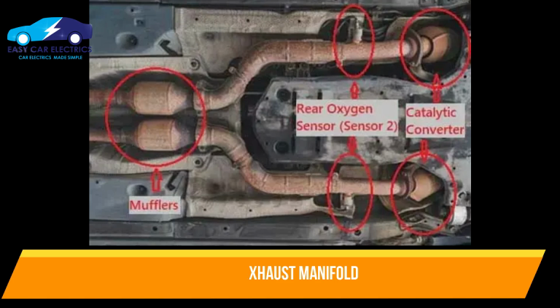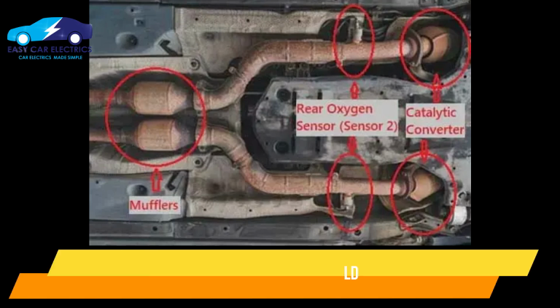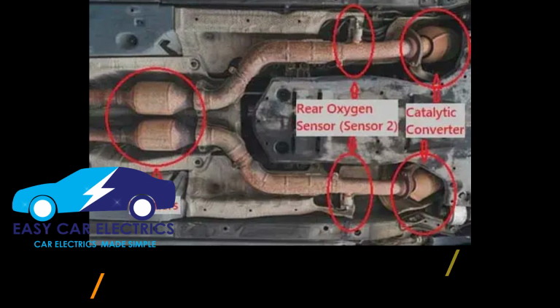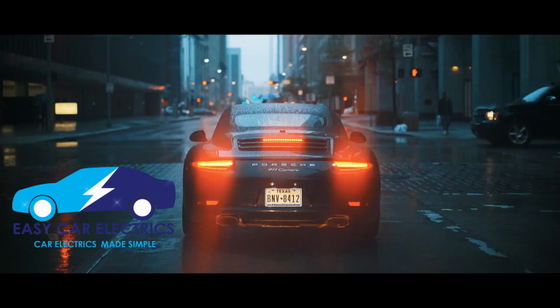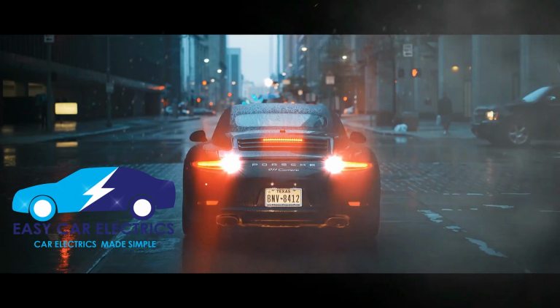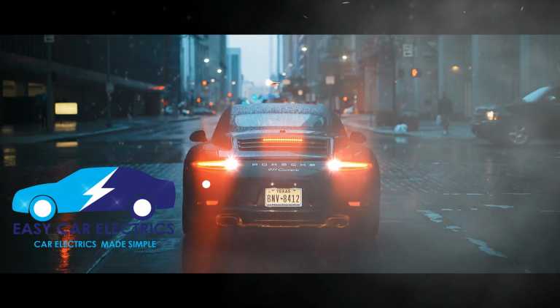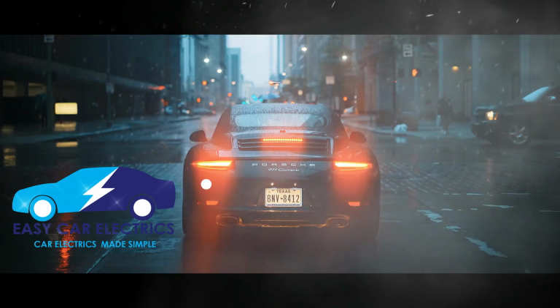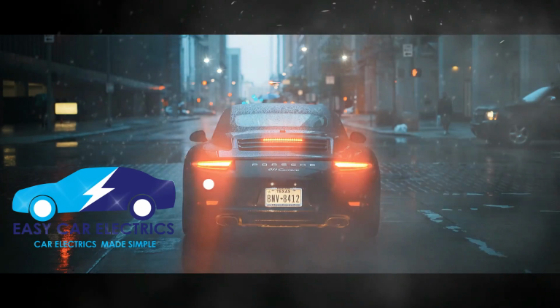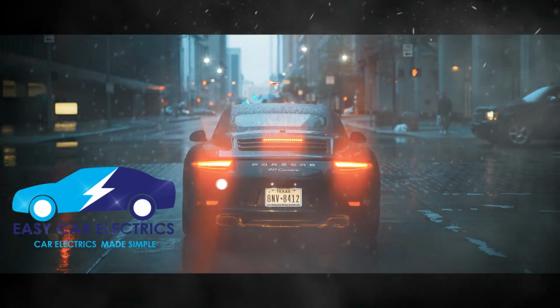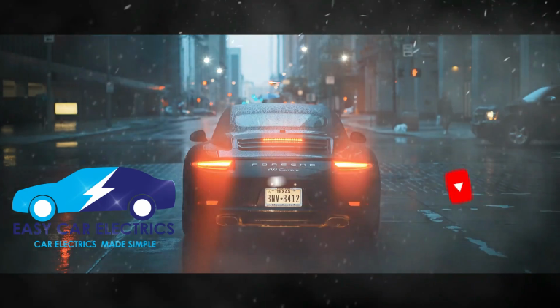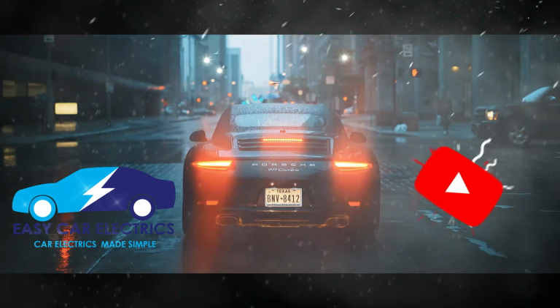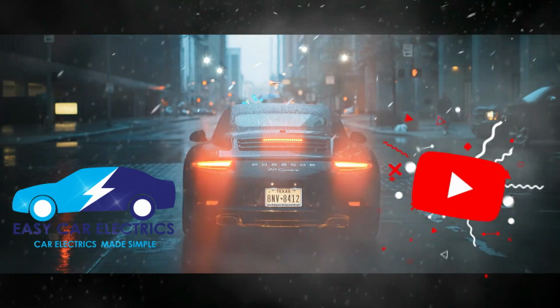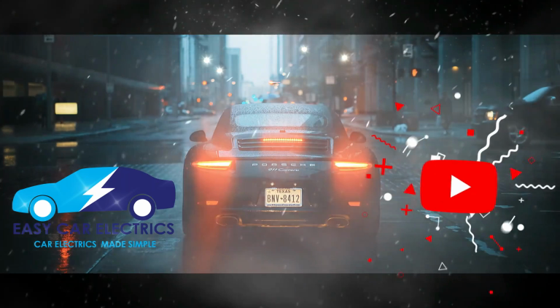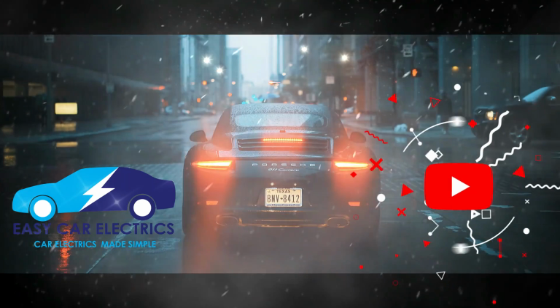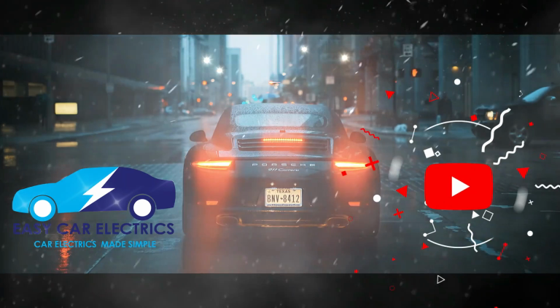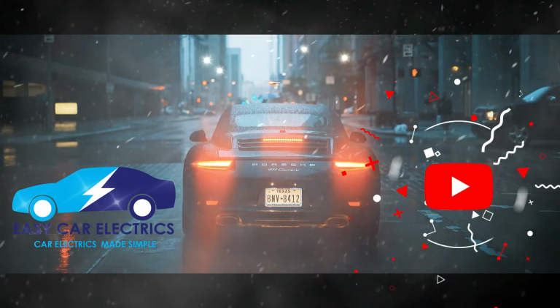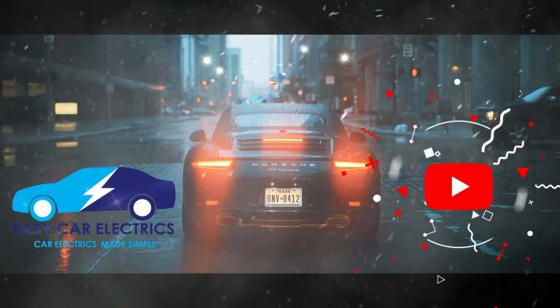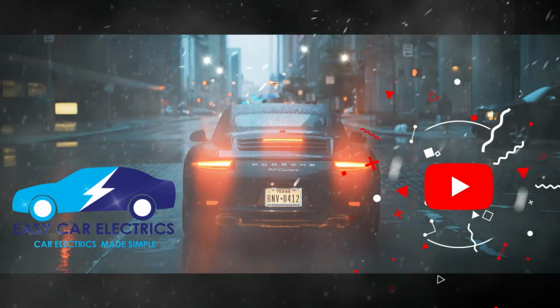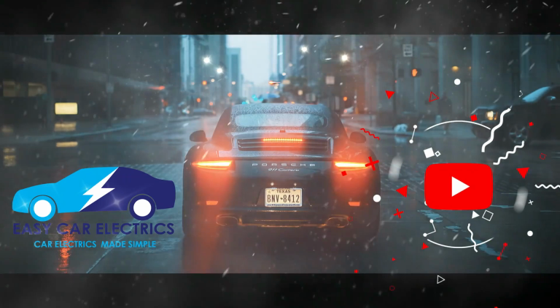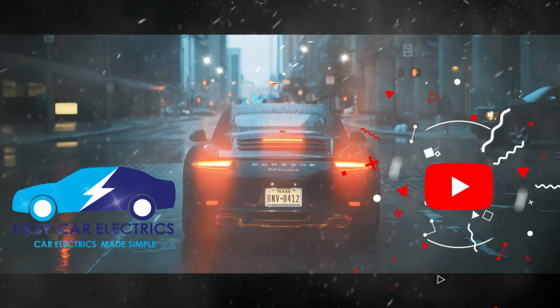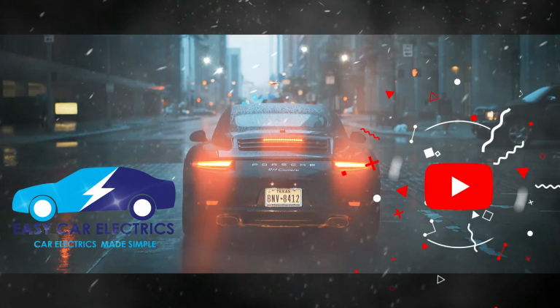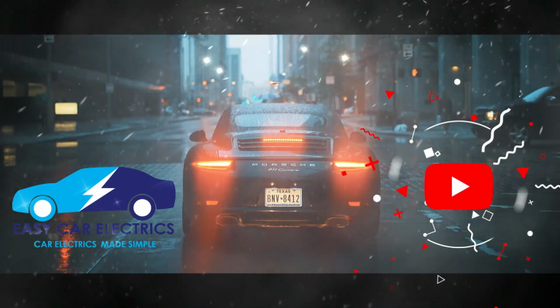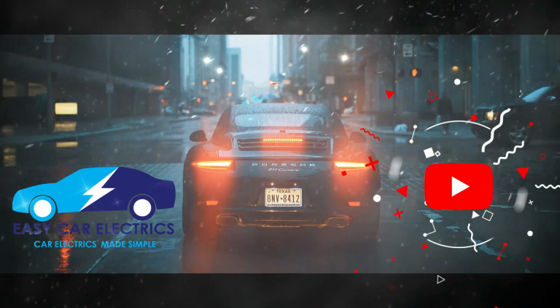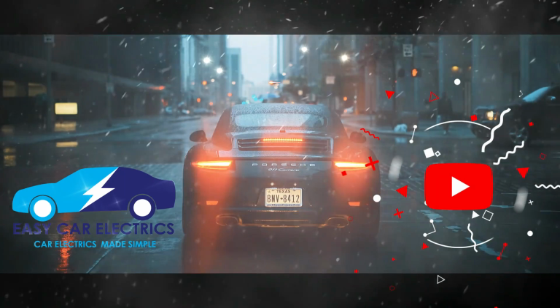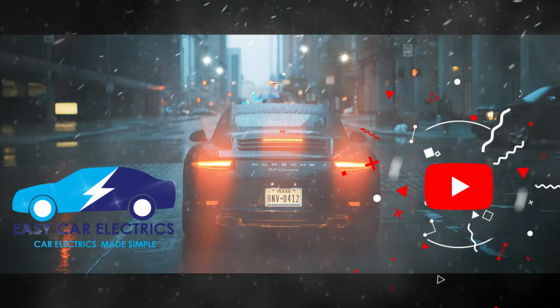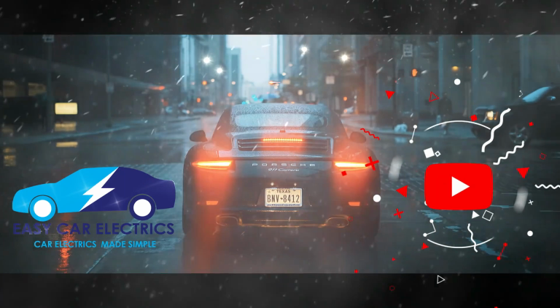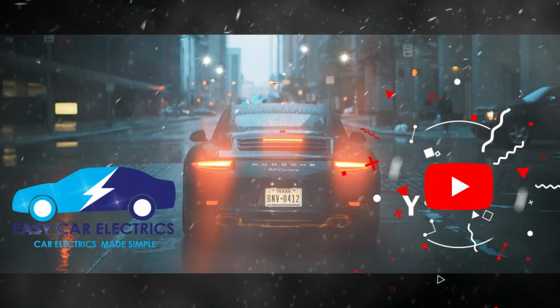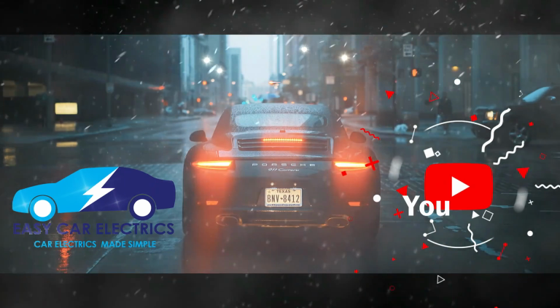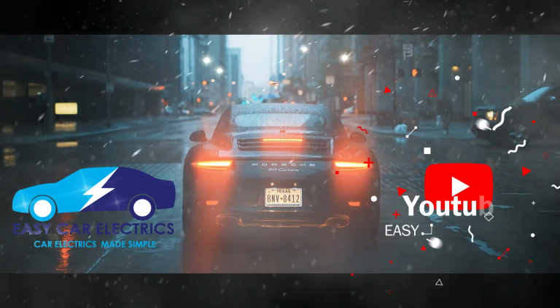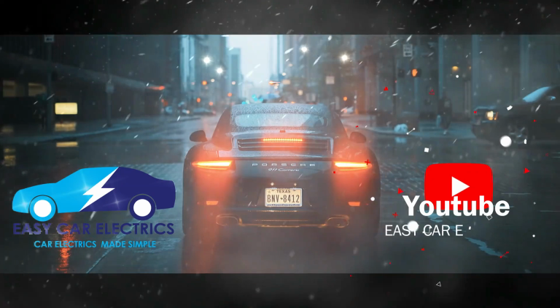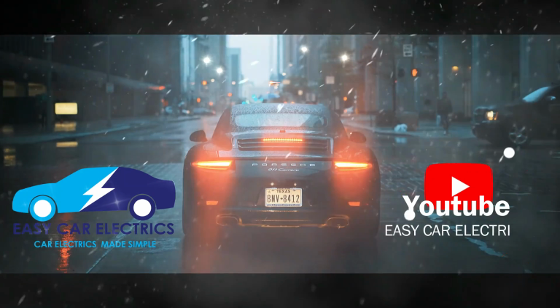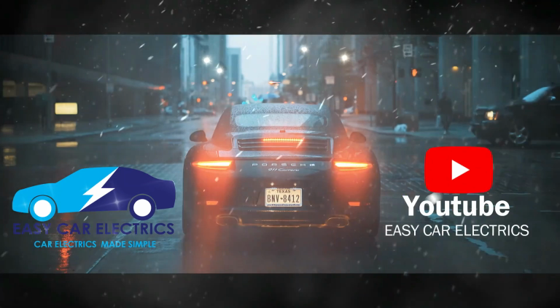Thanks for watching, and subscribe to EasyCar Electrics for more details.